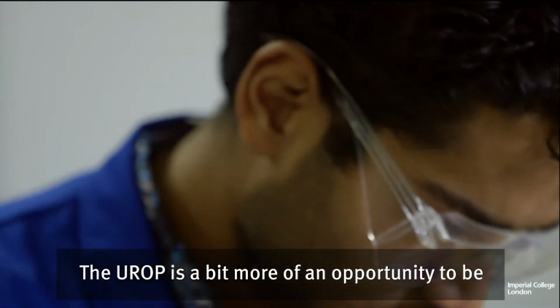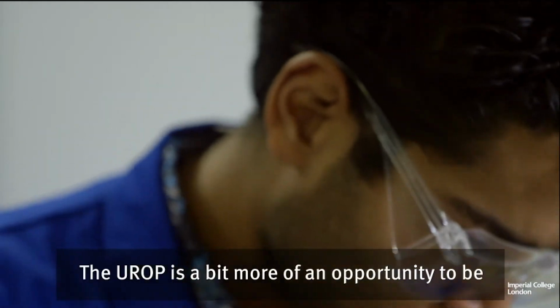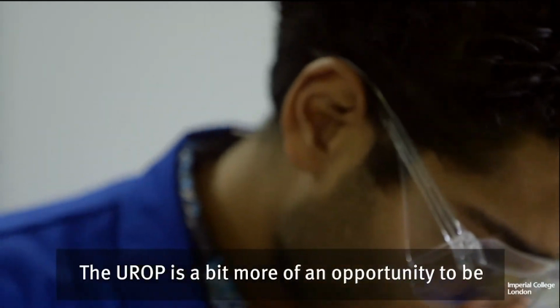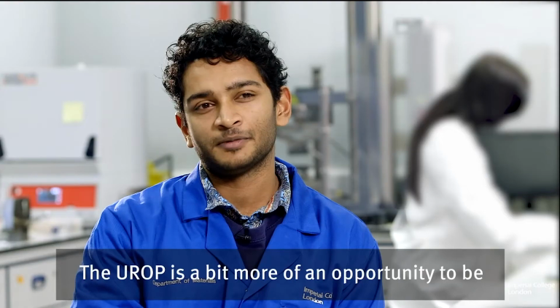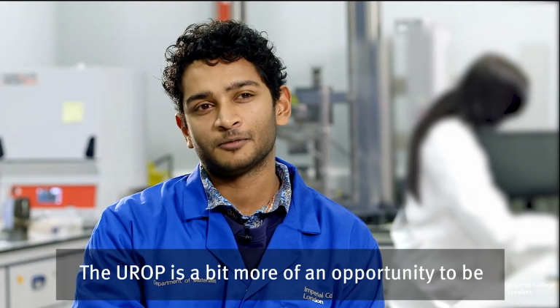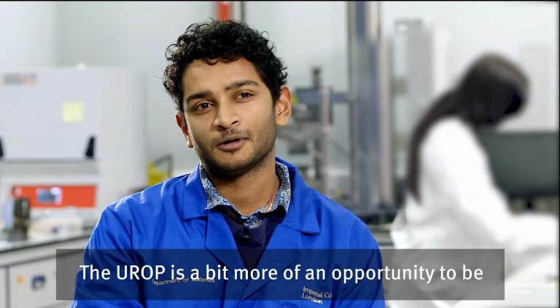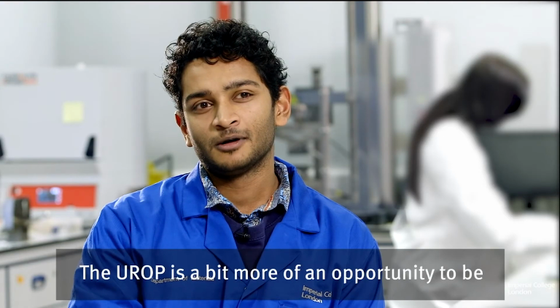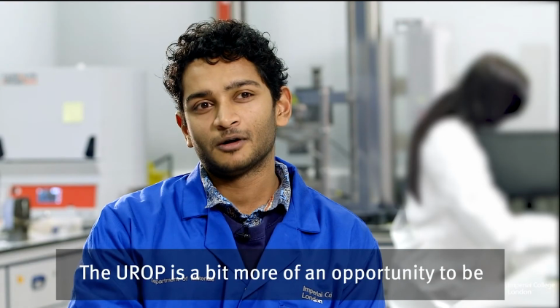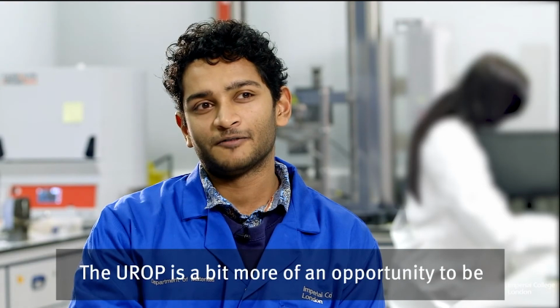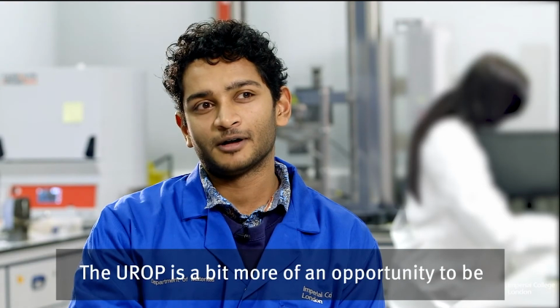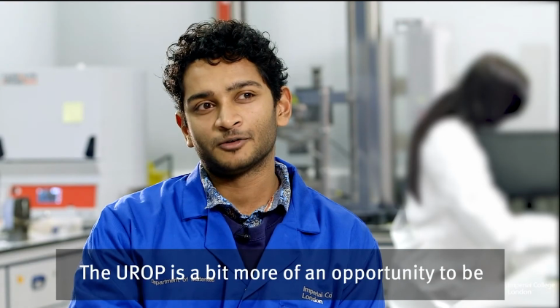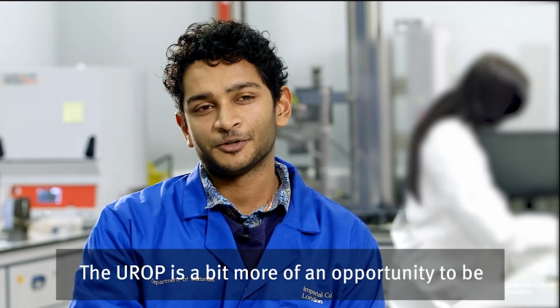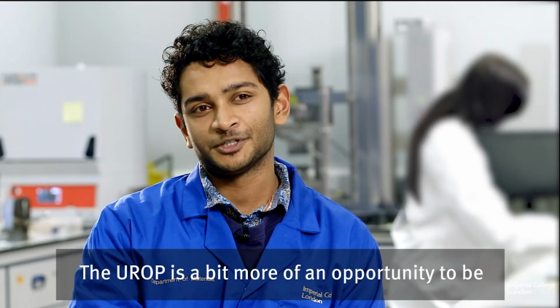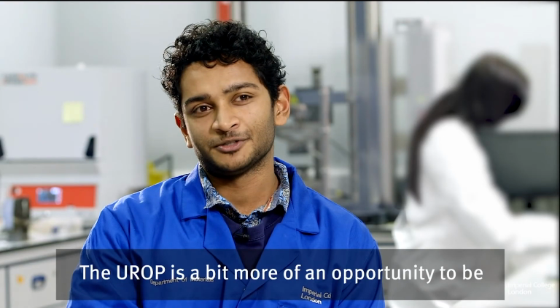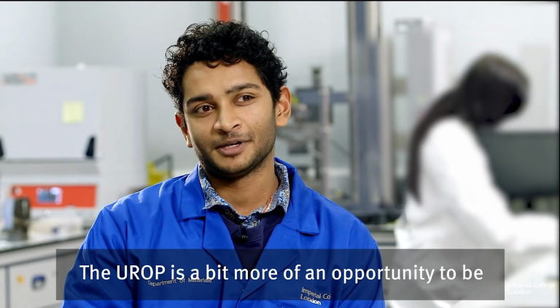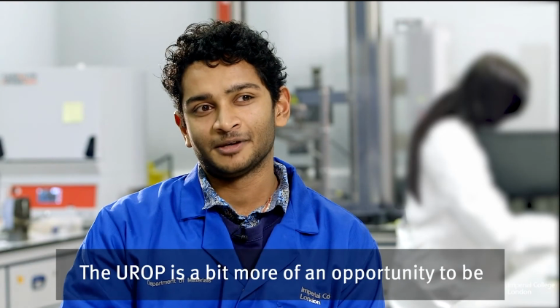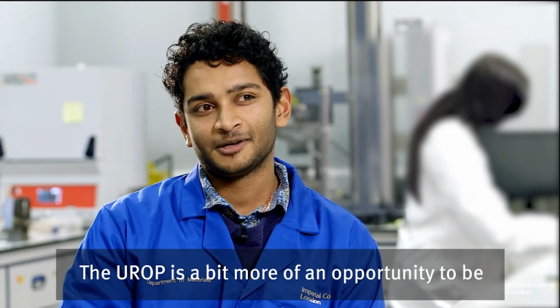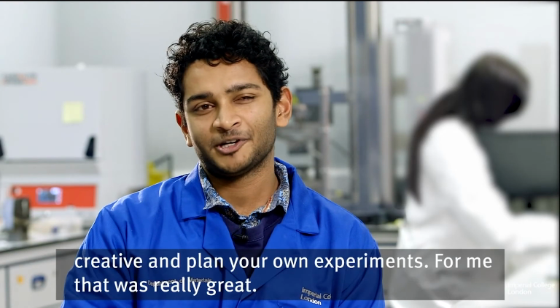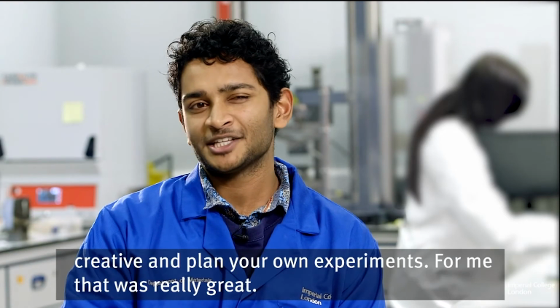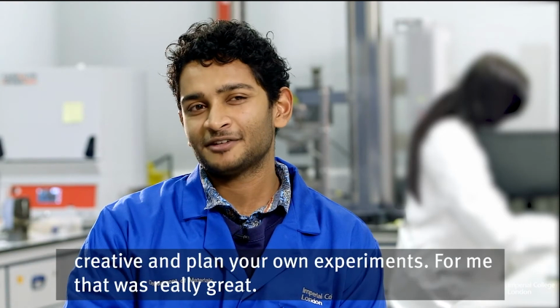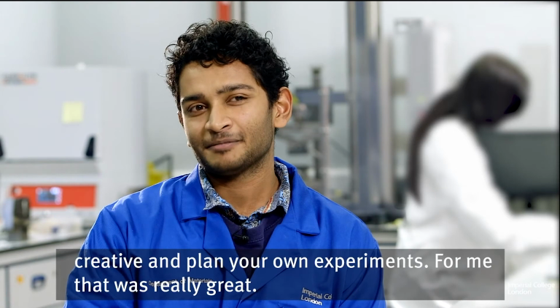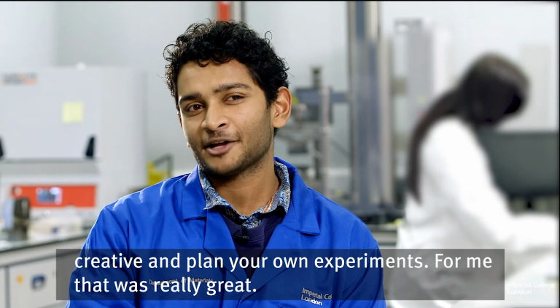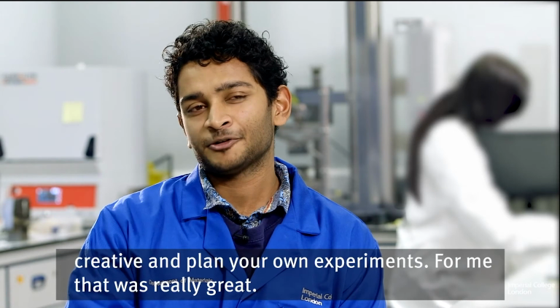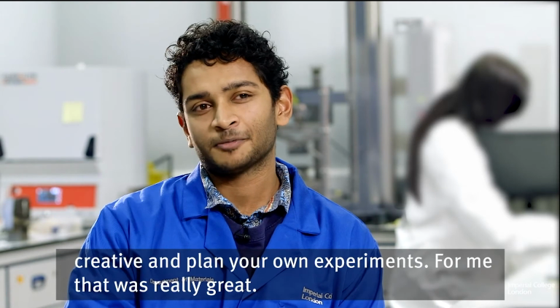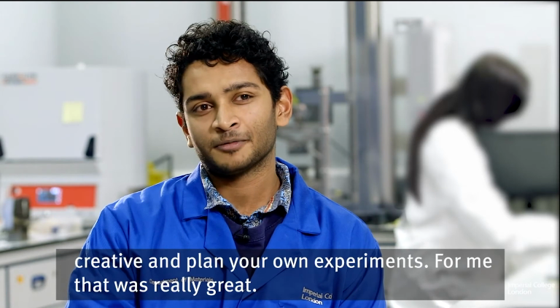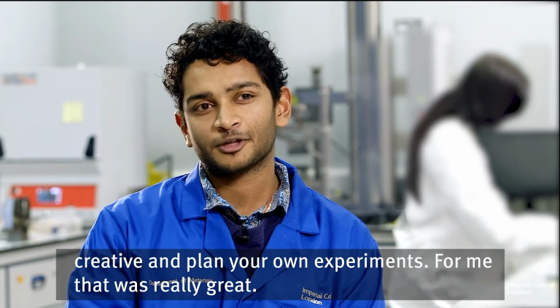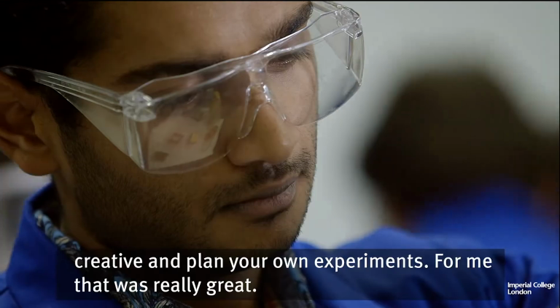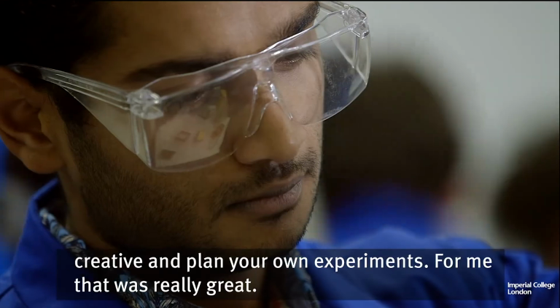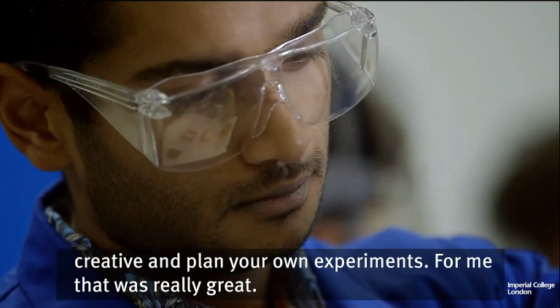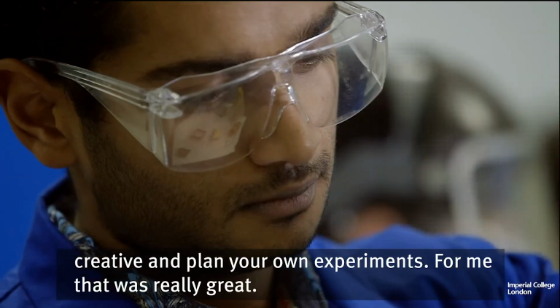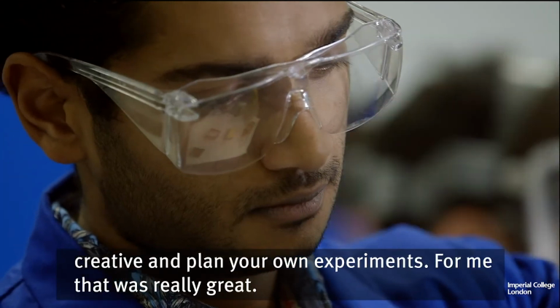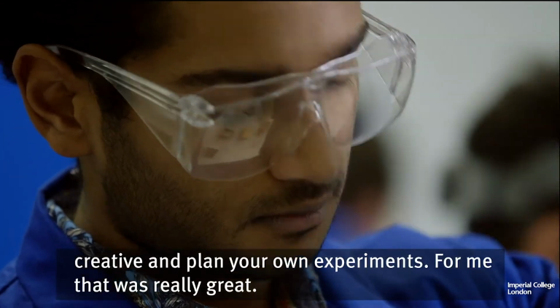The UROP is a bit more of an opportunity to be creative and plan your own experiments. For me, that was really great.